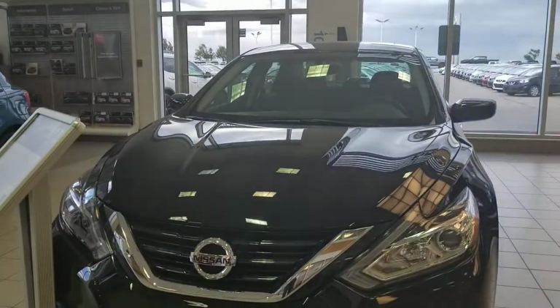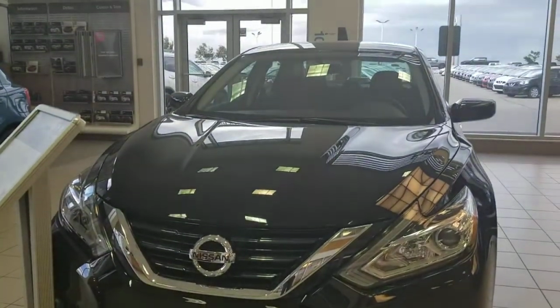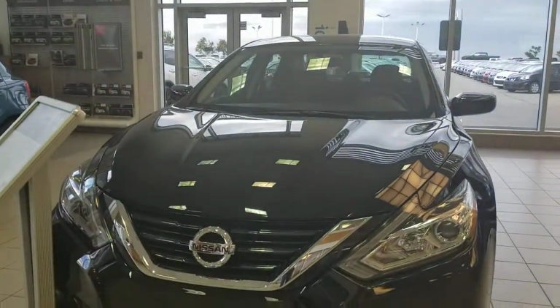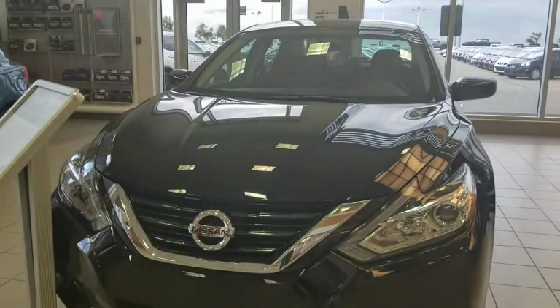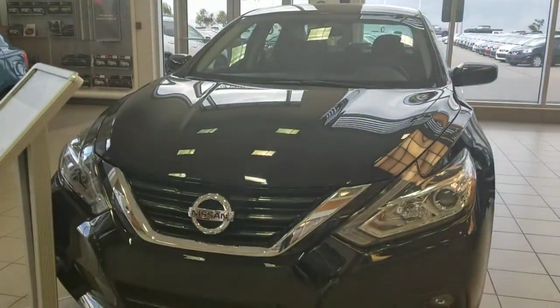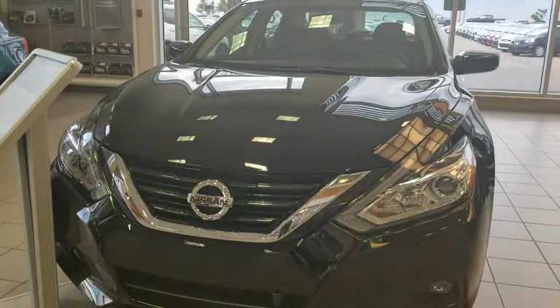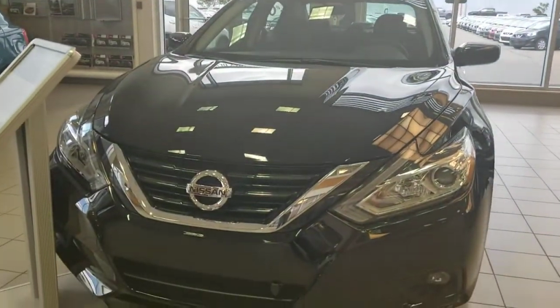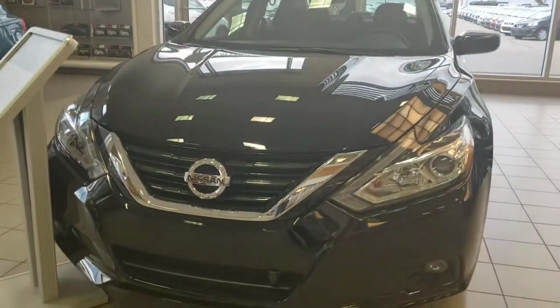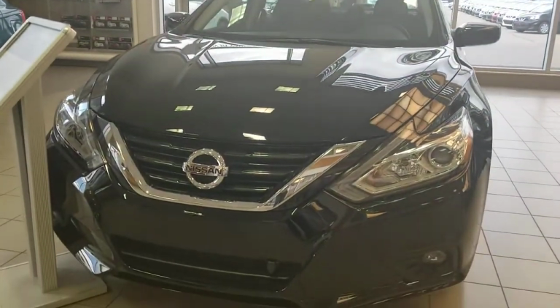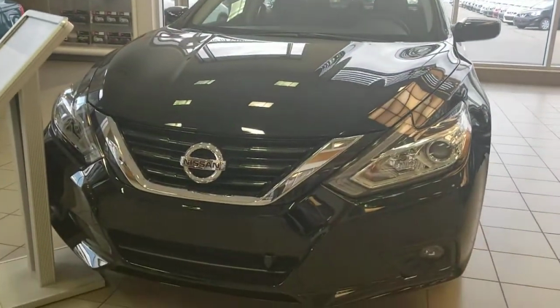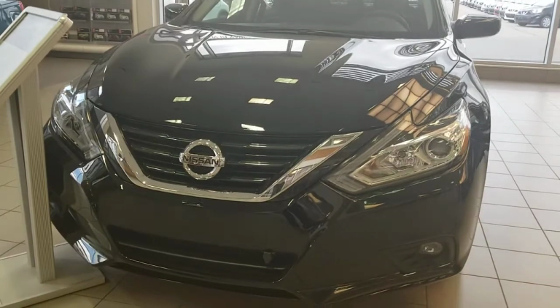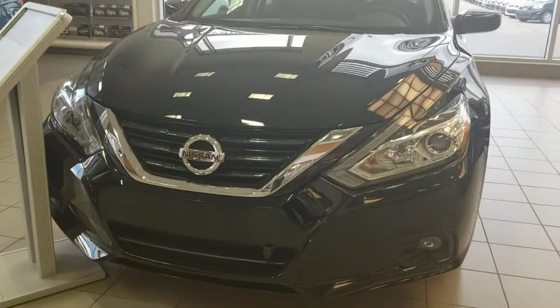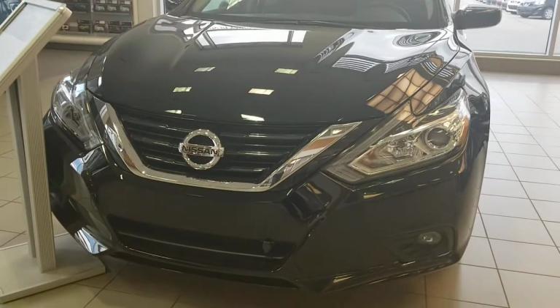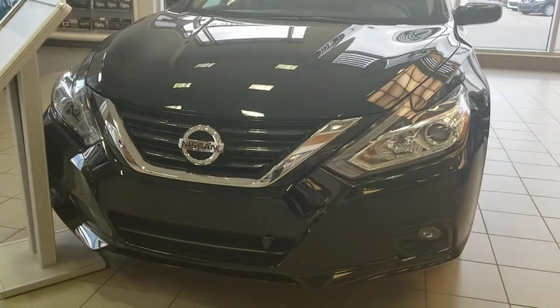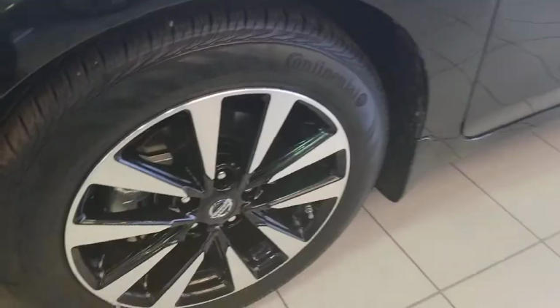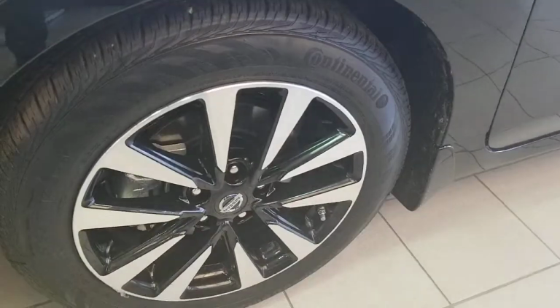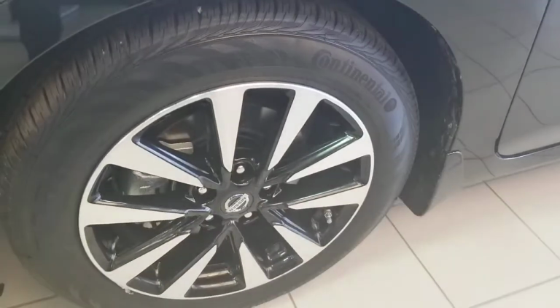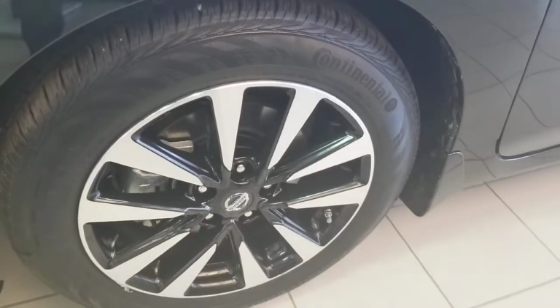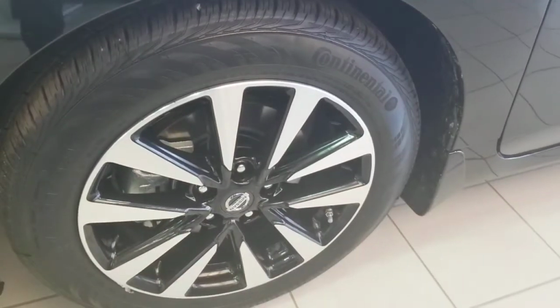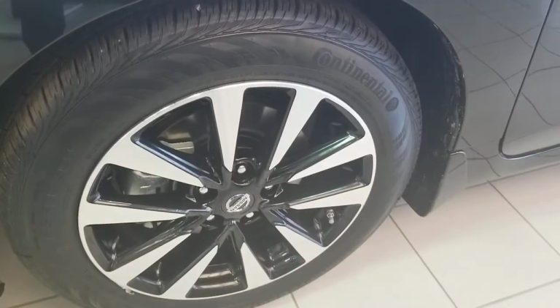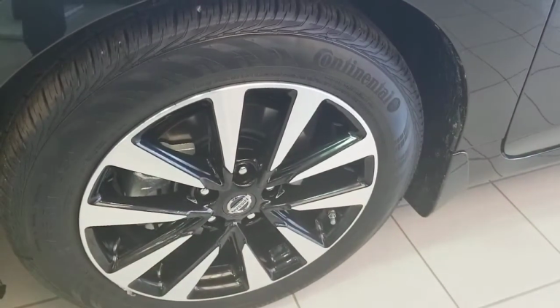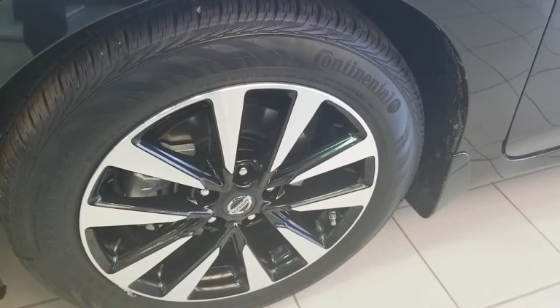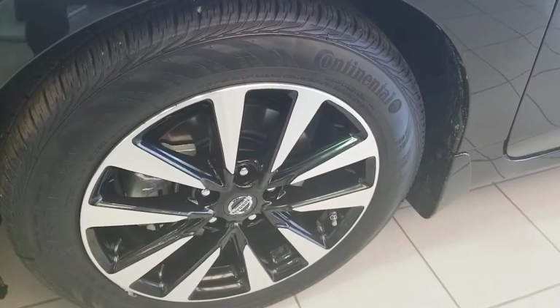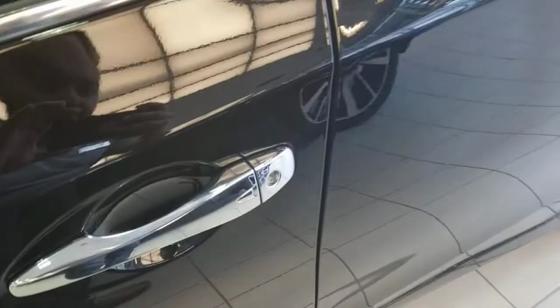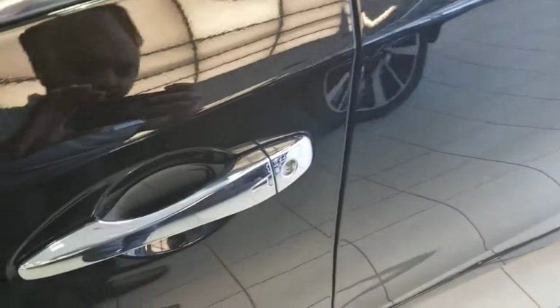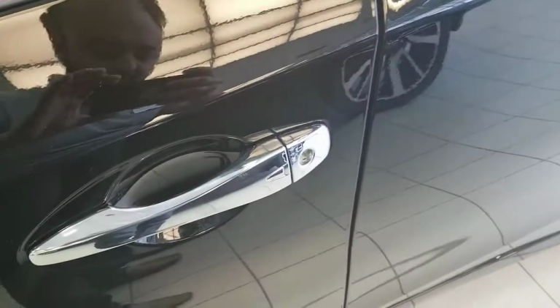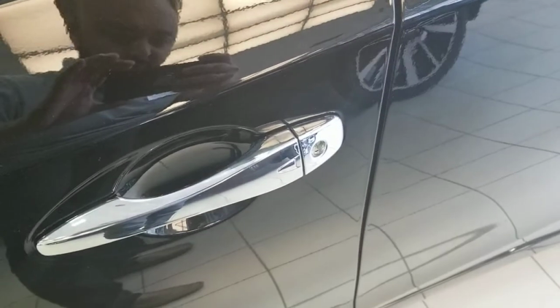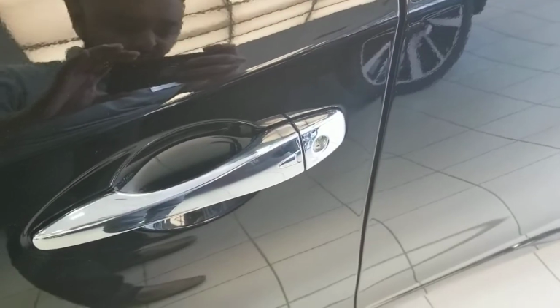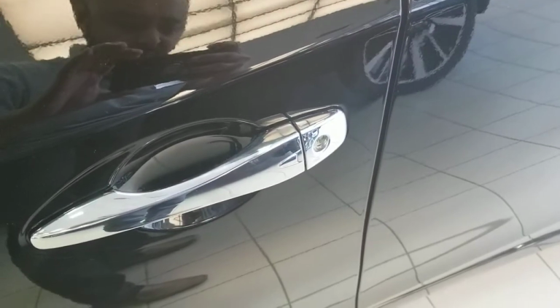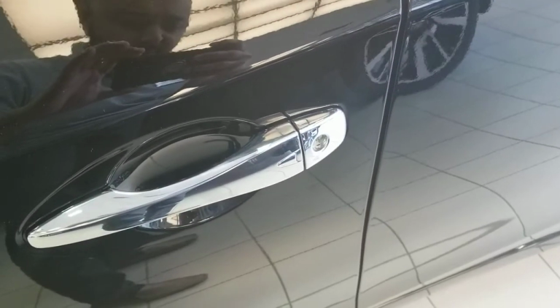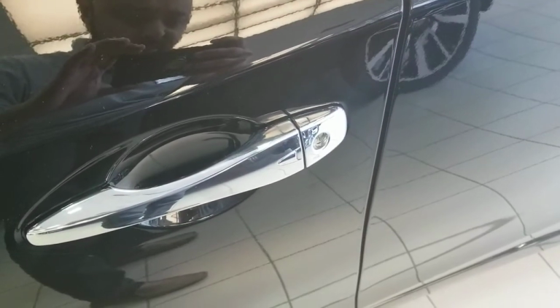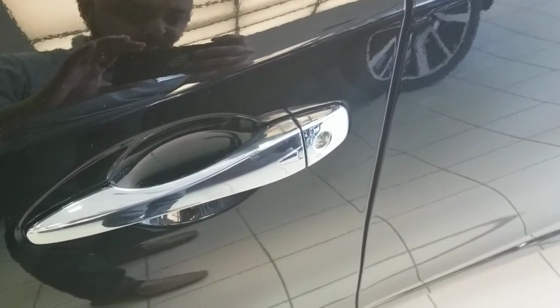Comes with the V-motion grill, clock heater, daylight running lights, beautiful wheel, keyless entry.